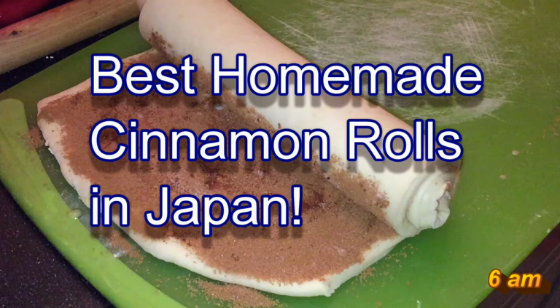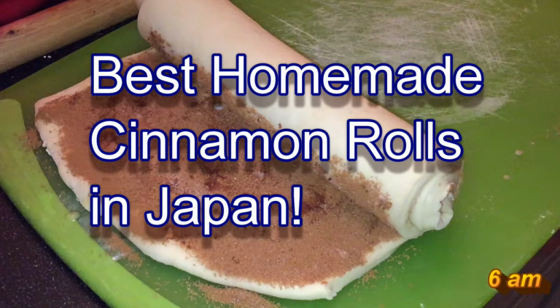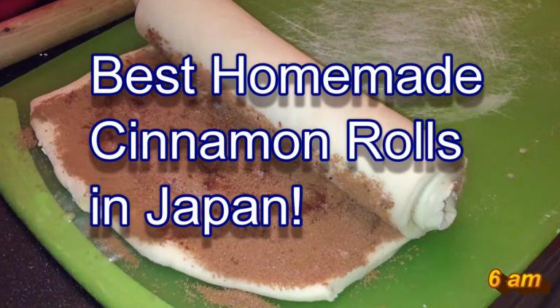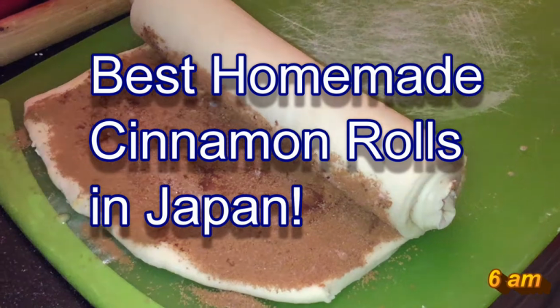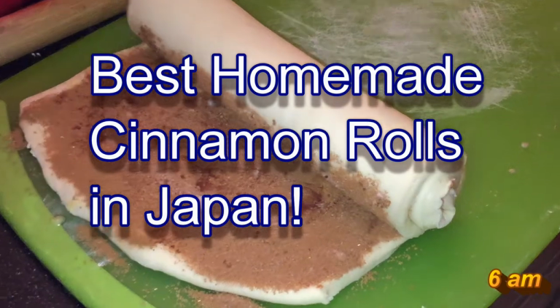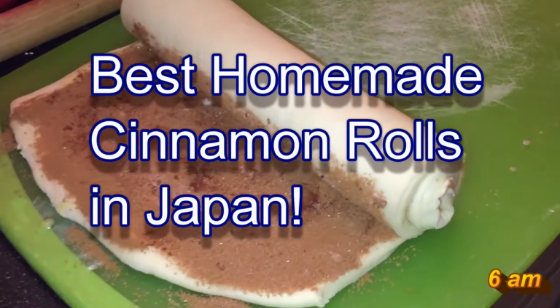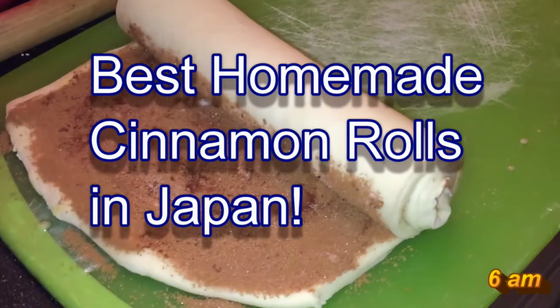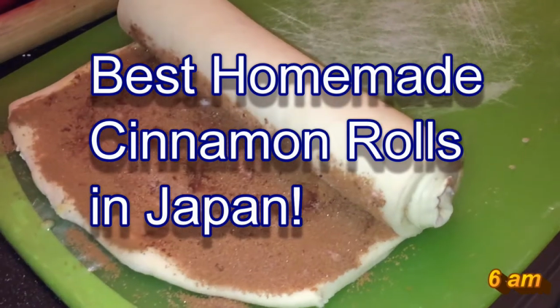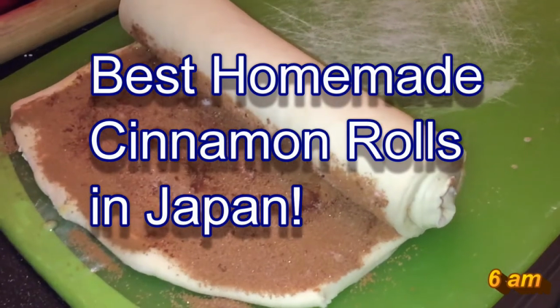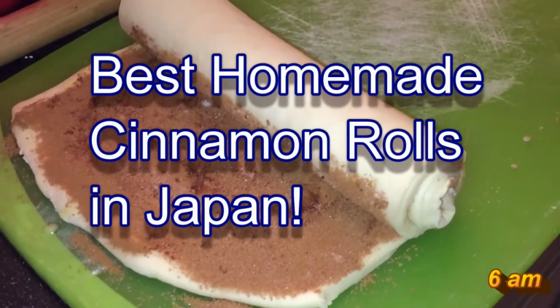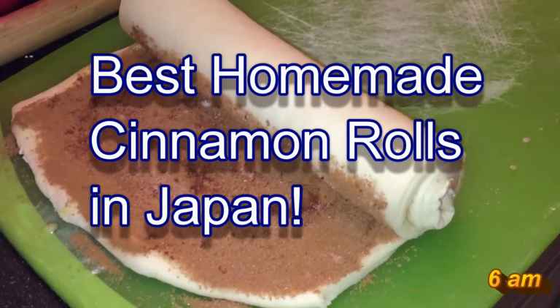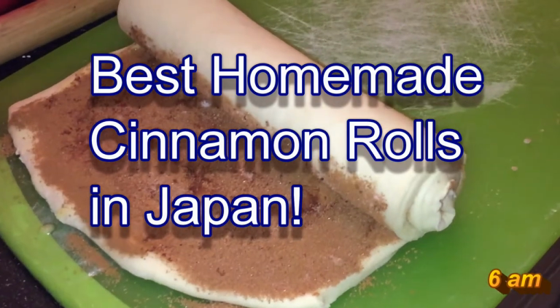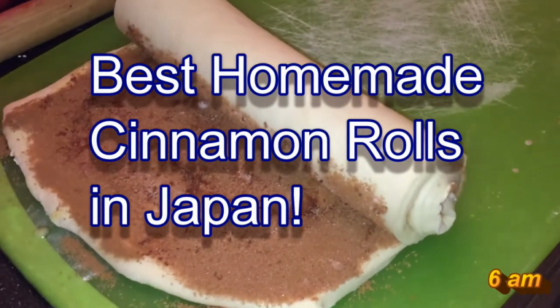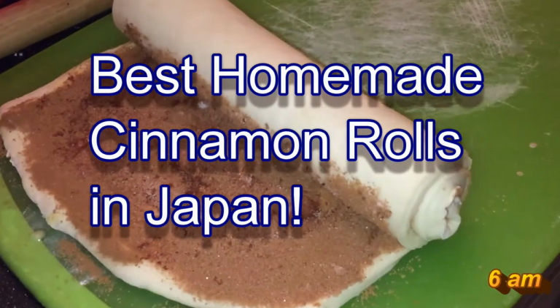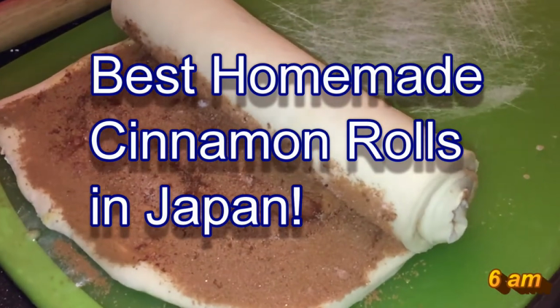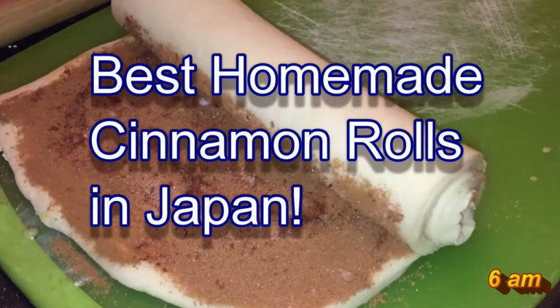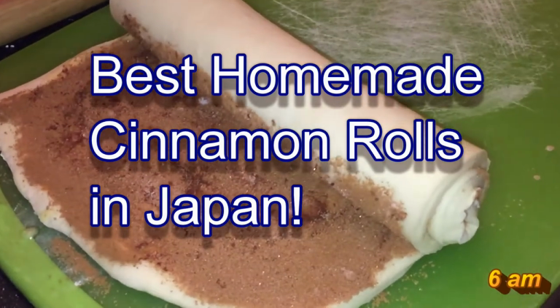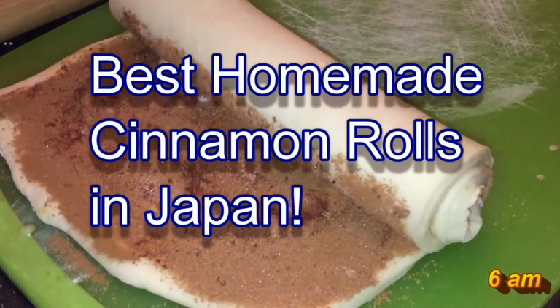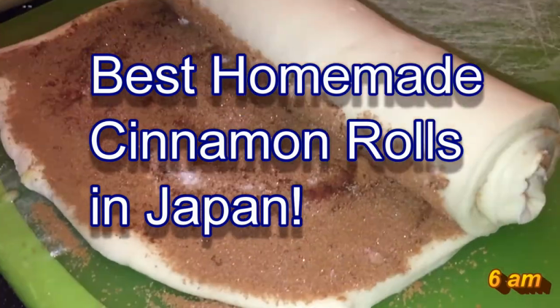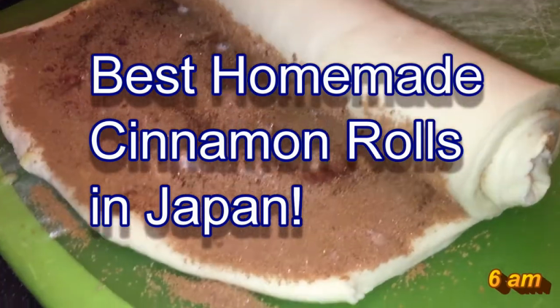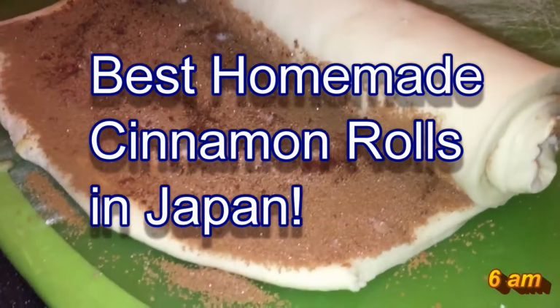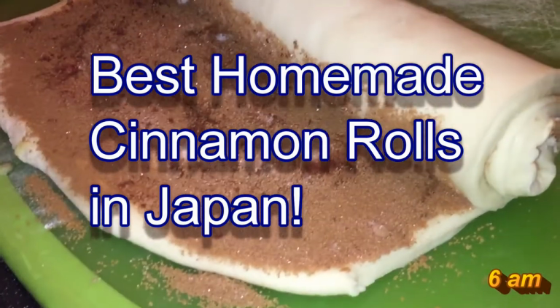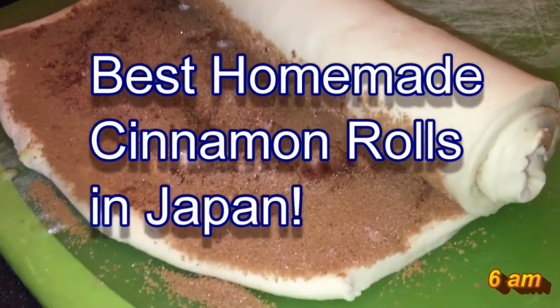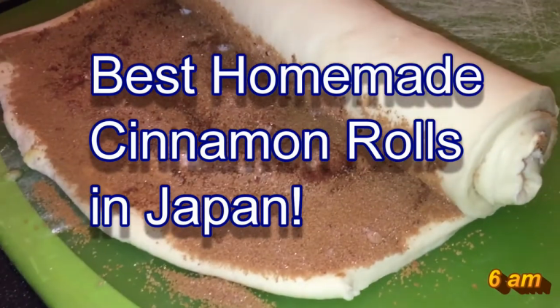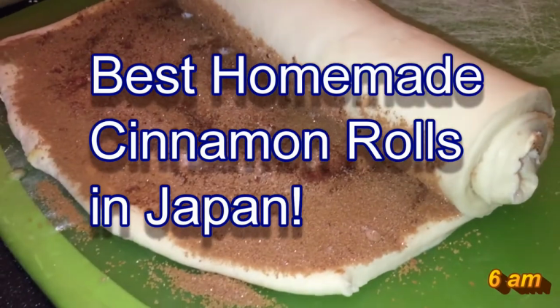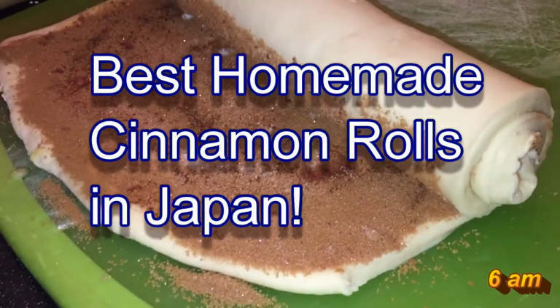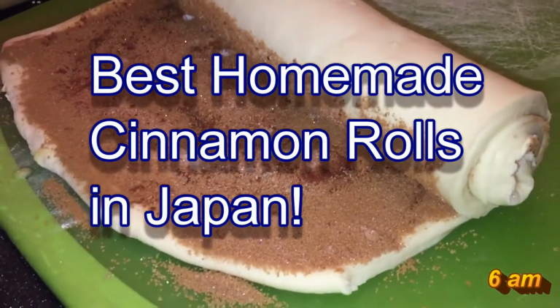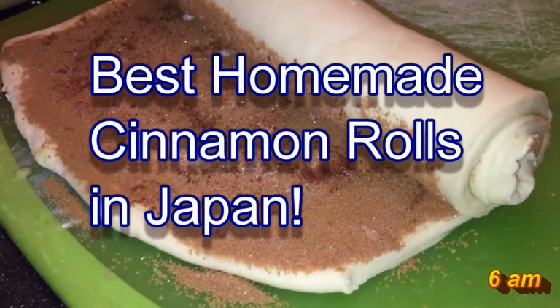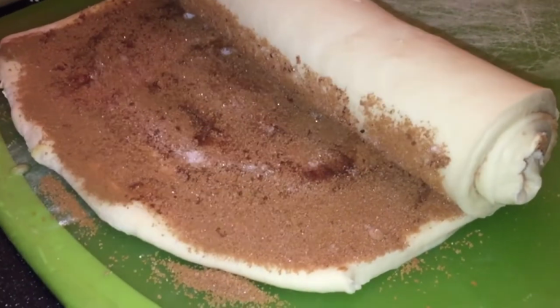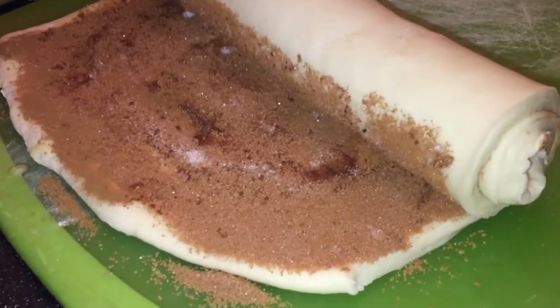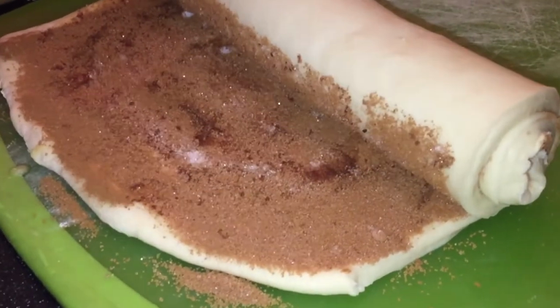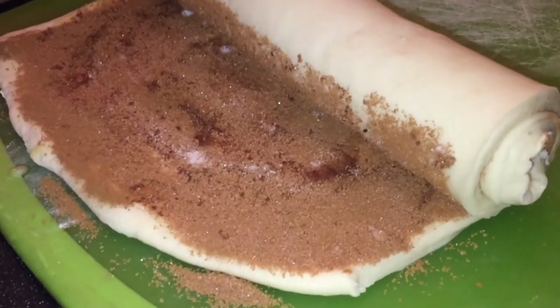Good morning everyone. It's James in Japan. You're looking at my homemade cinnamon roll.